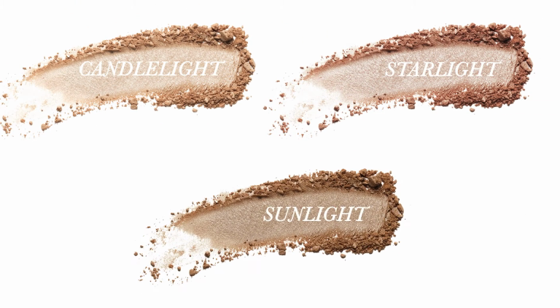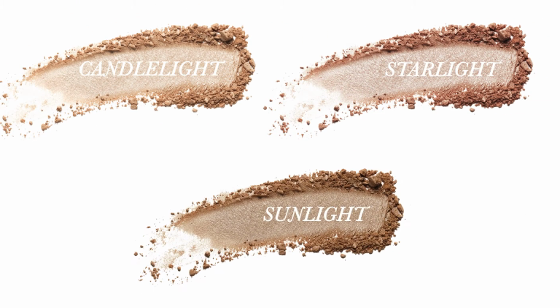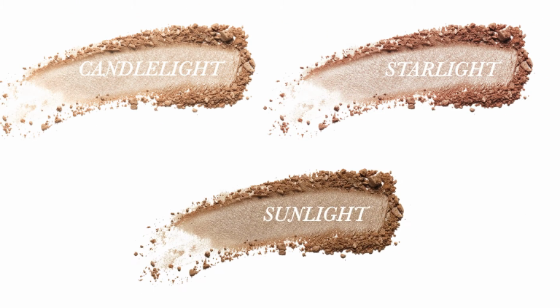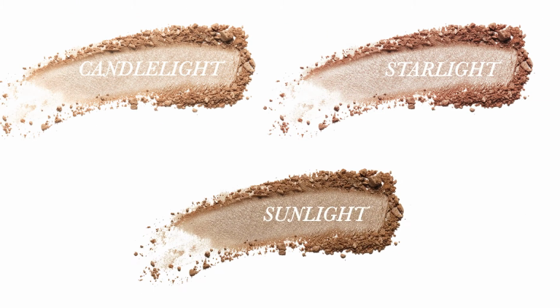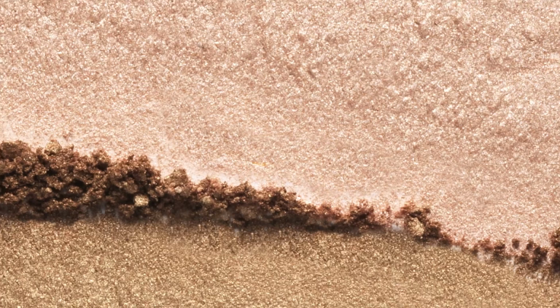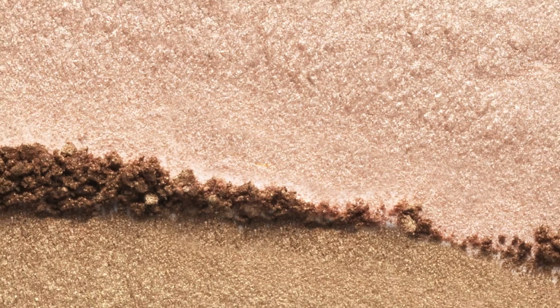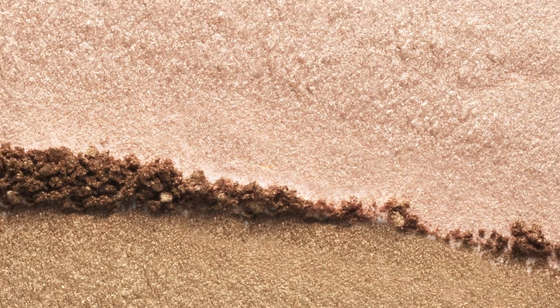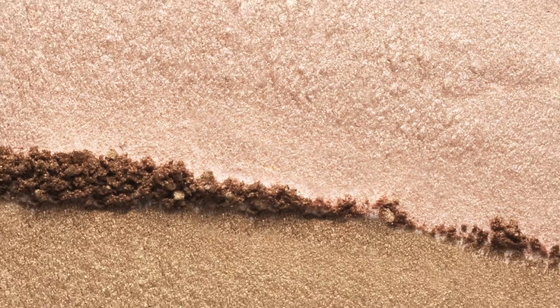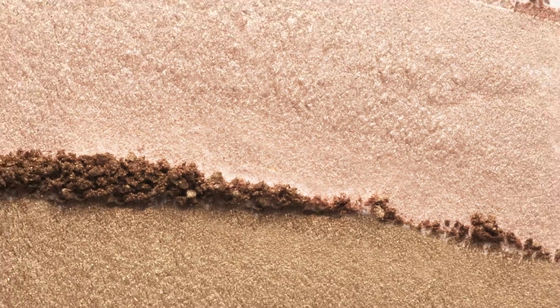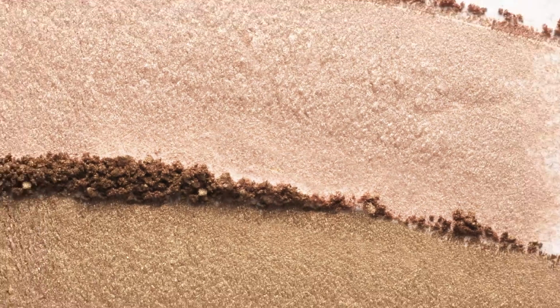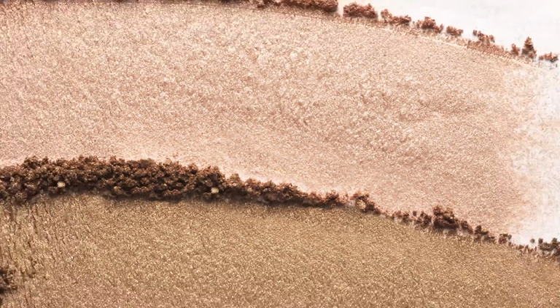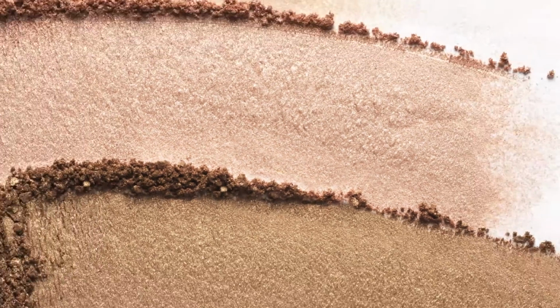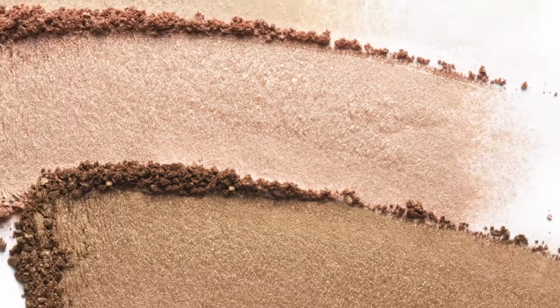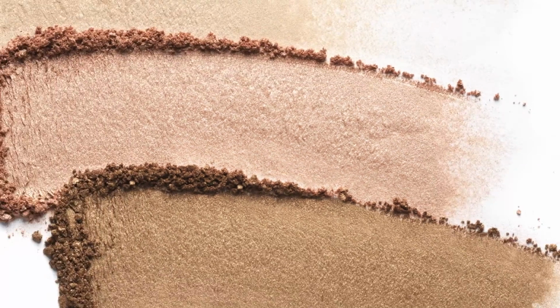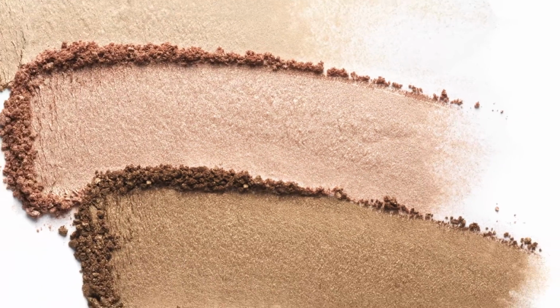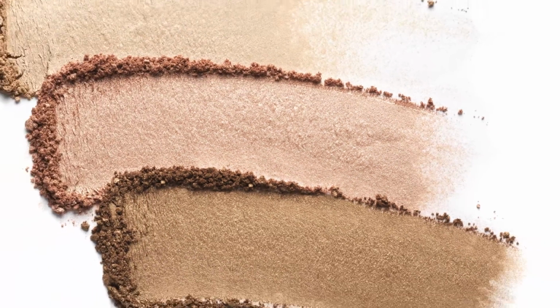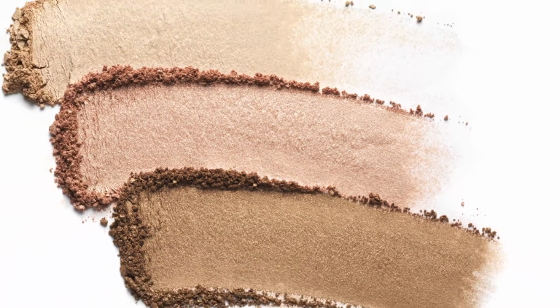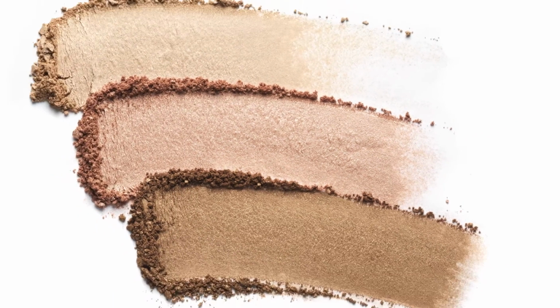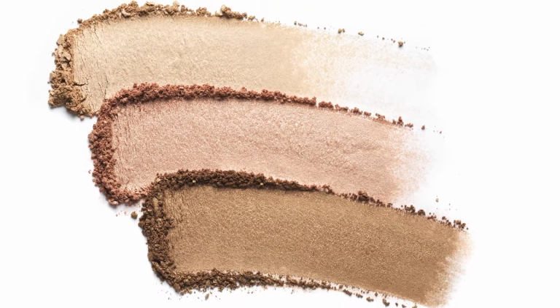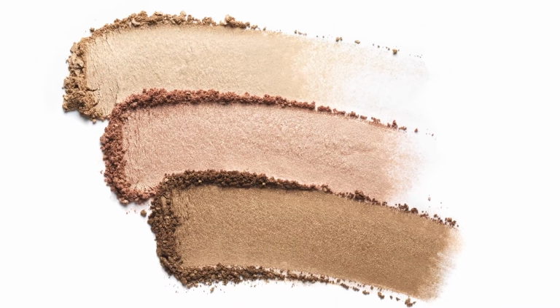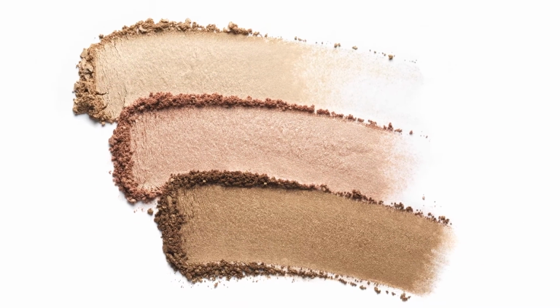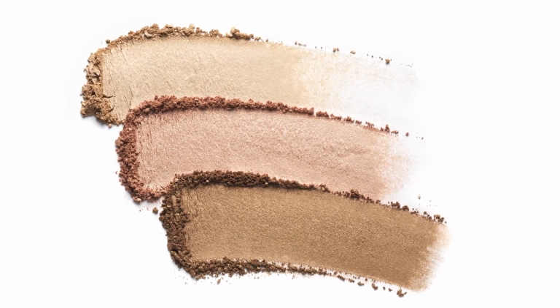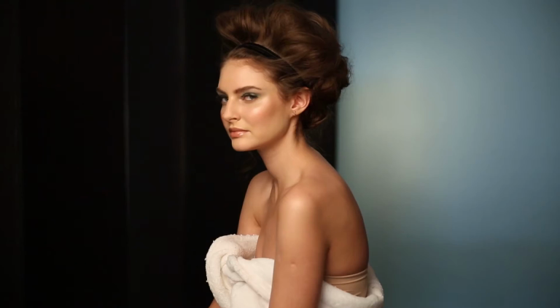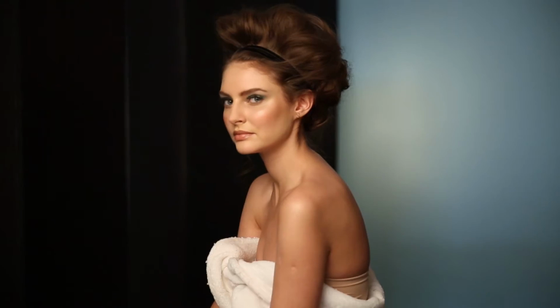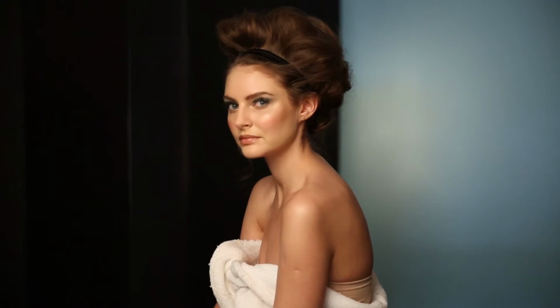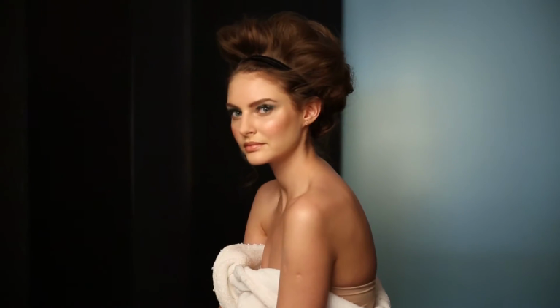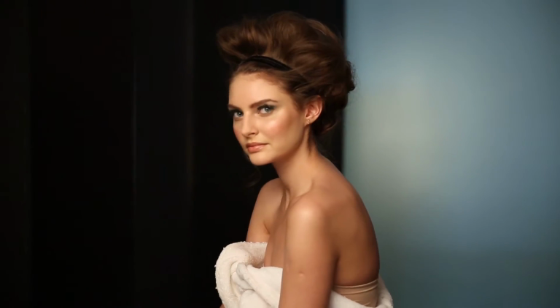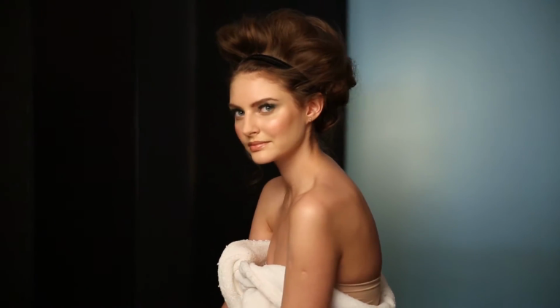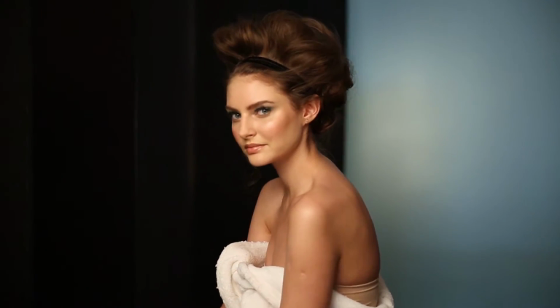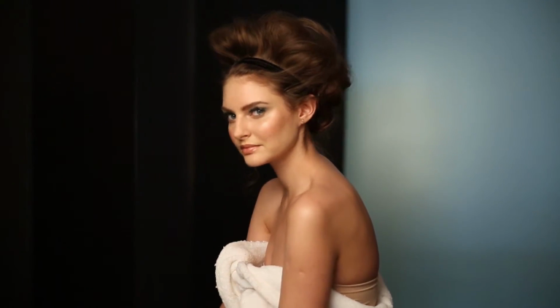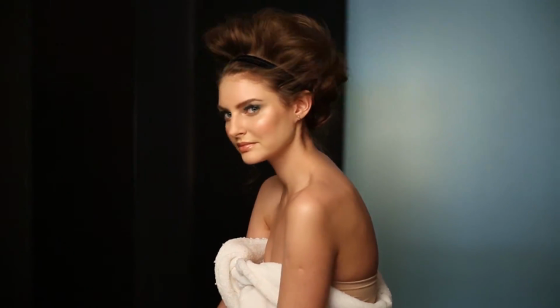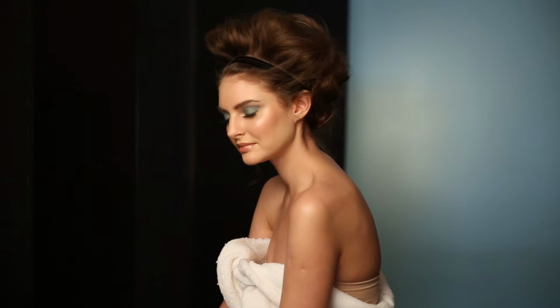The formula is never harsh, and the cashmere texture blends effortlessly into the skin, leaving you with a luminous, radiant glow.